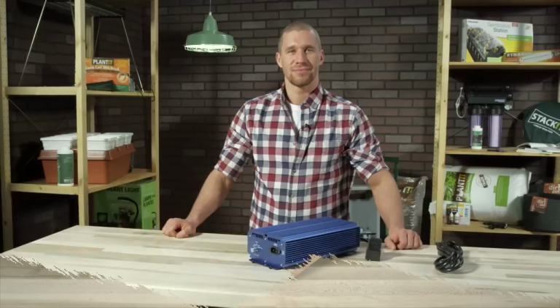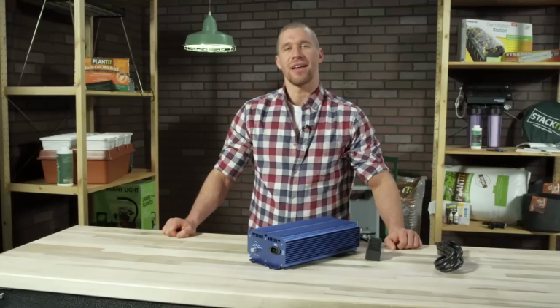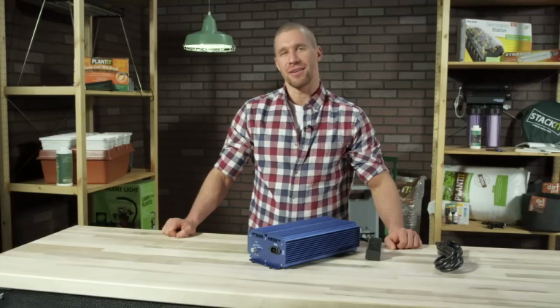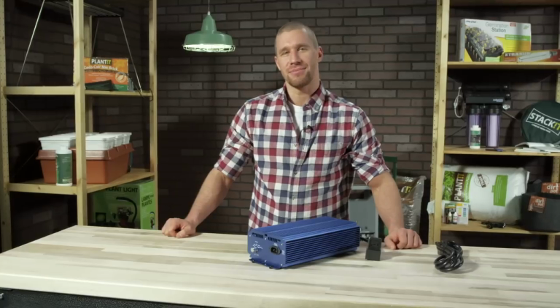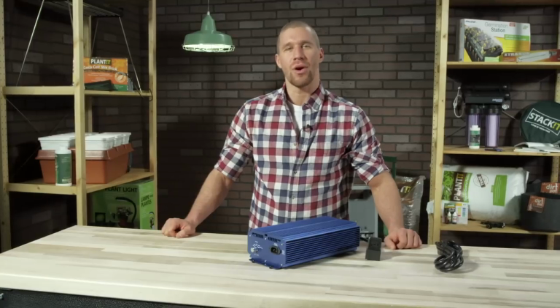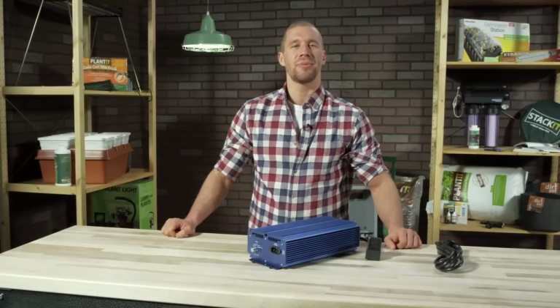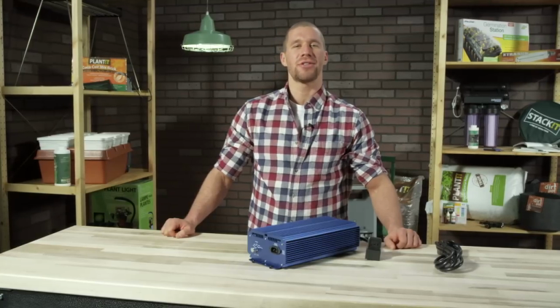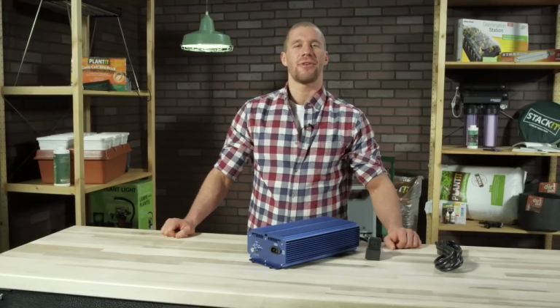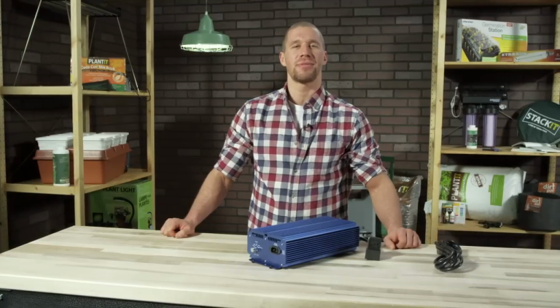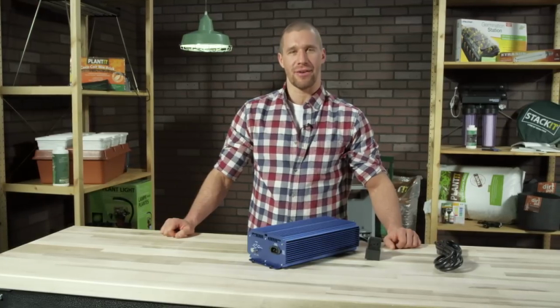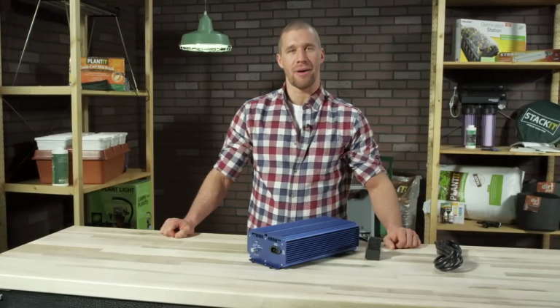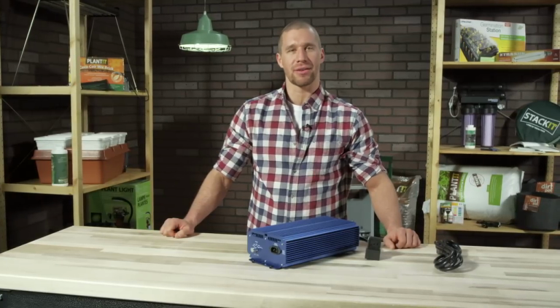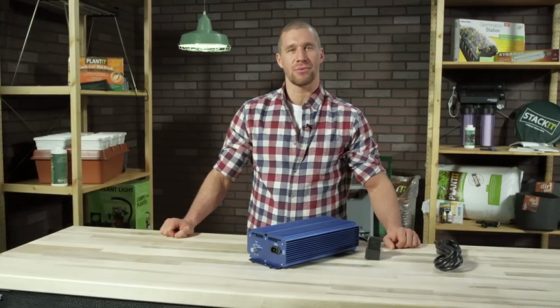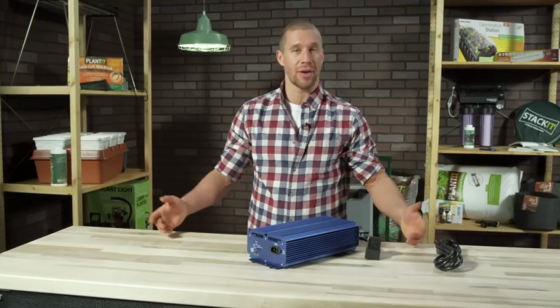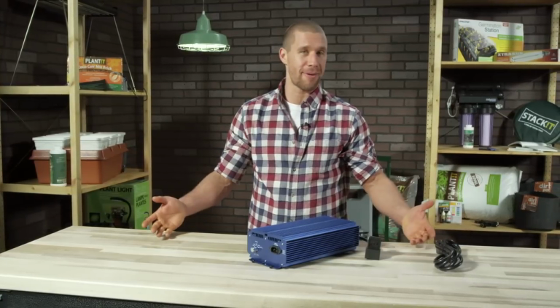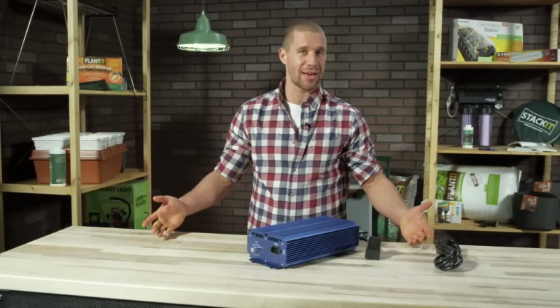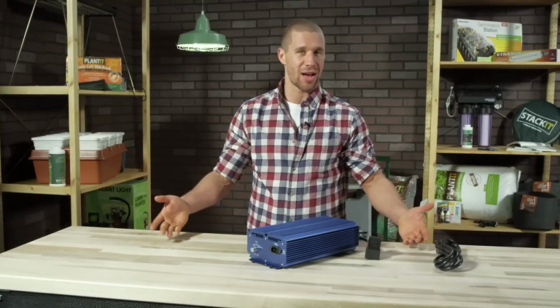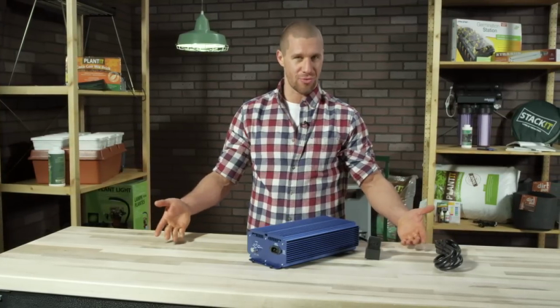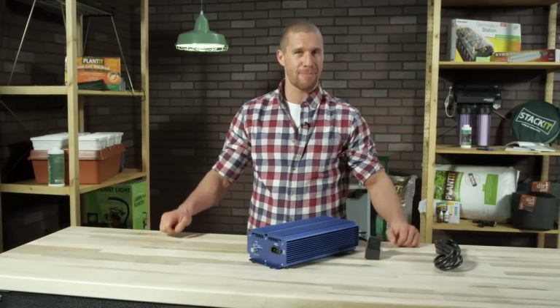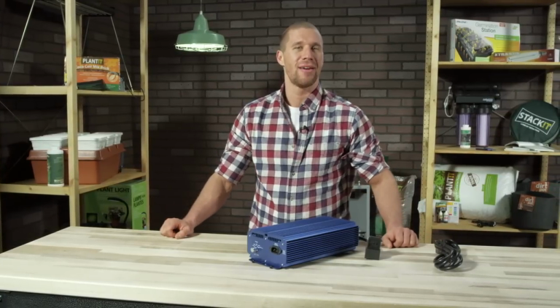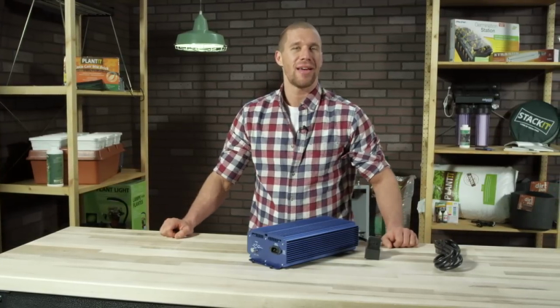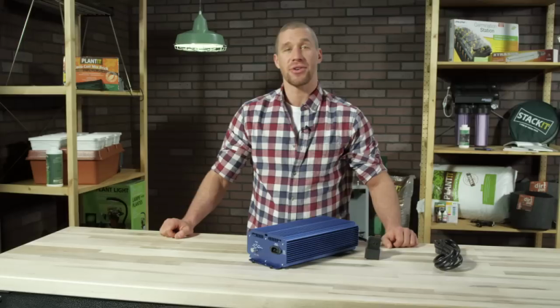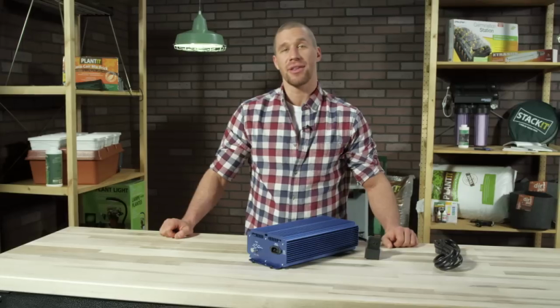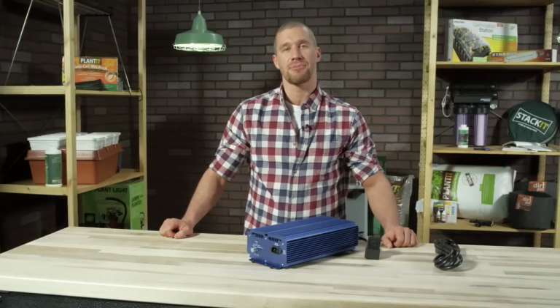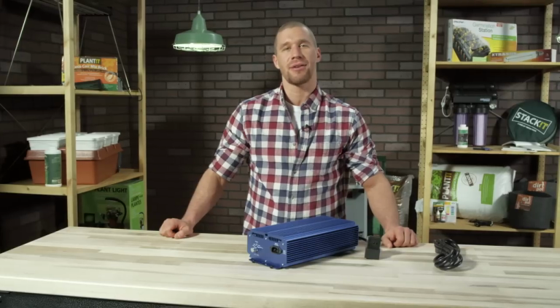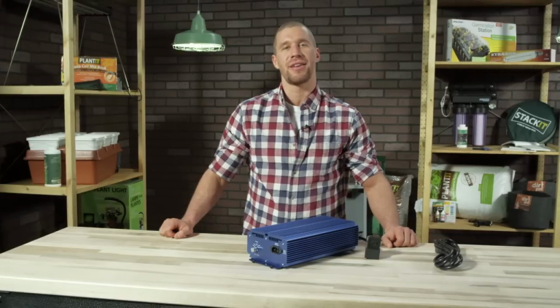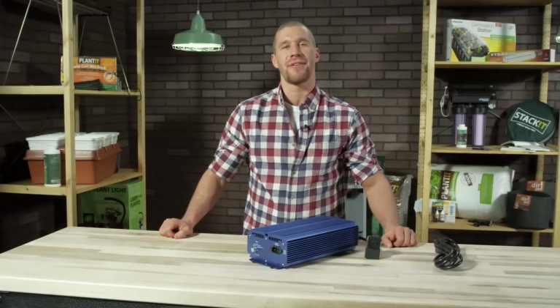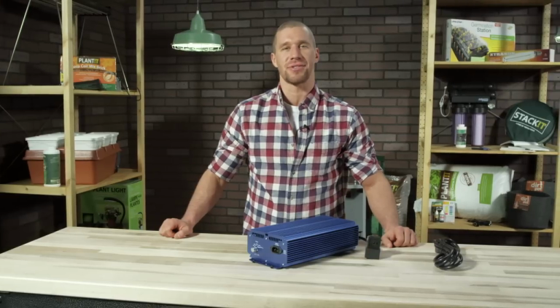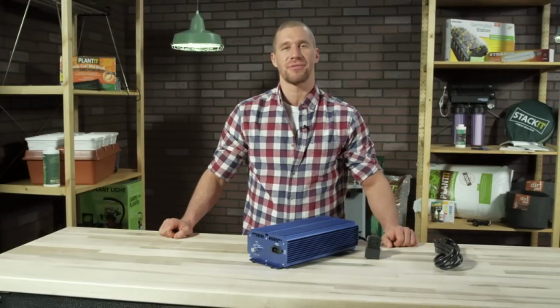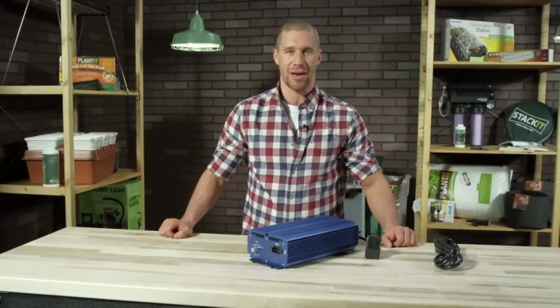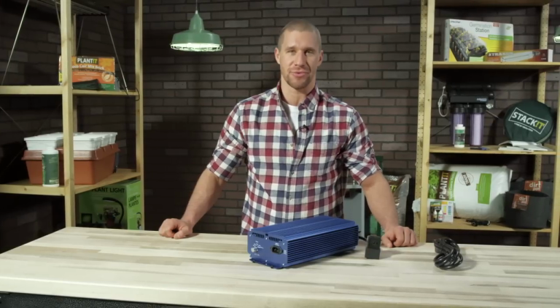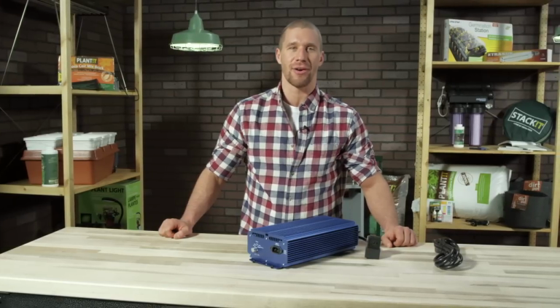Hi there, and welcome to HydroFarm's Out of the Box, where we unpack, unwrap, and share the latest products and innovations from HydroFarm.